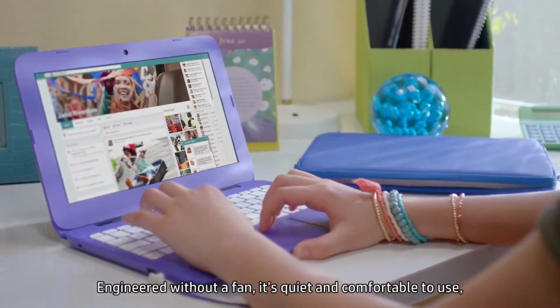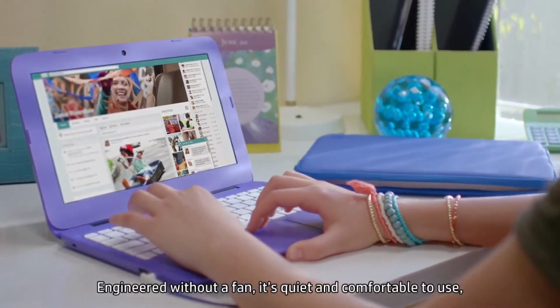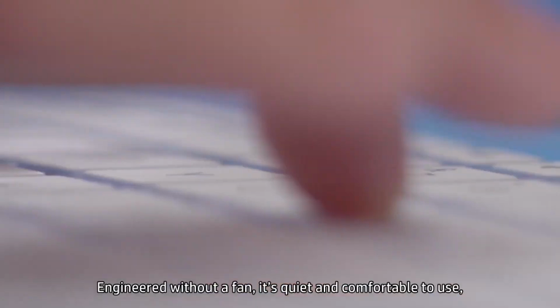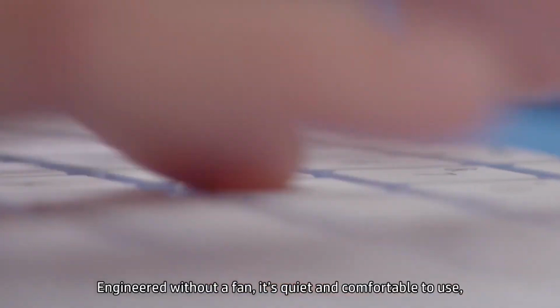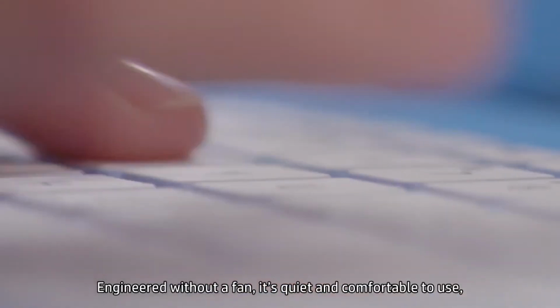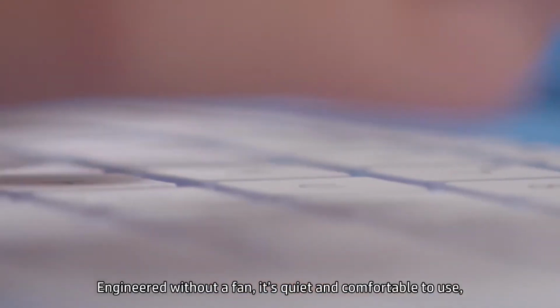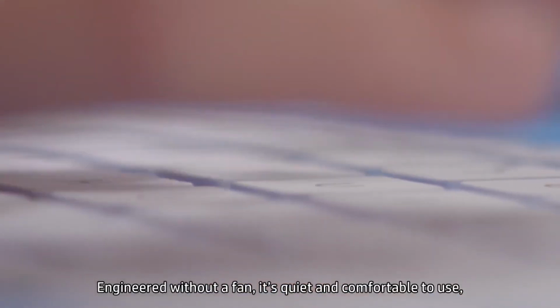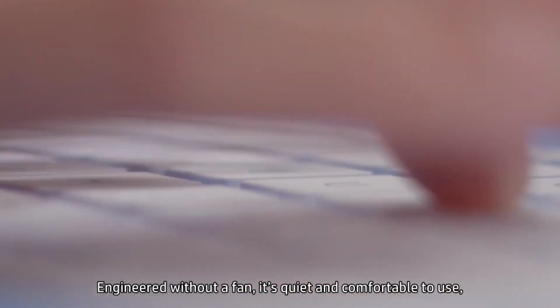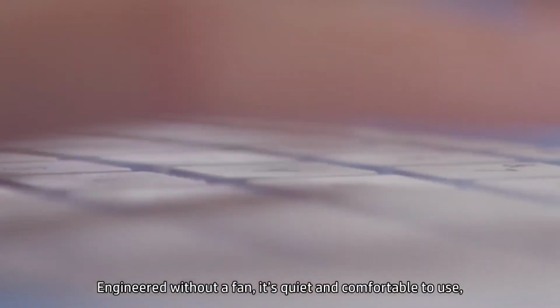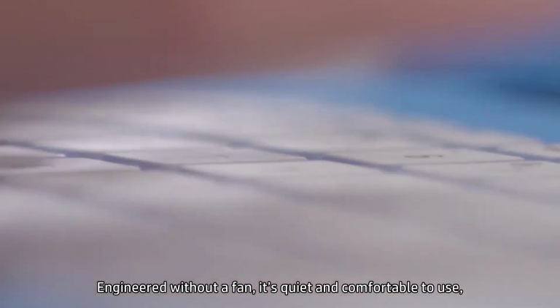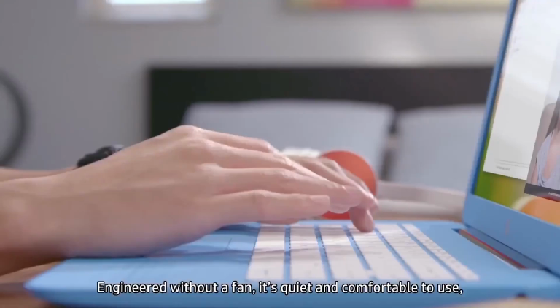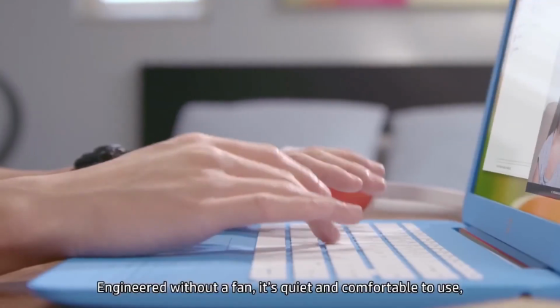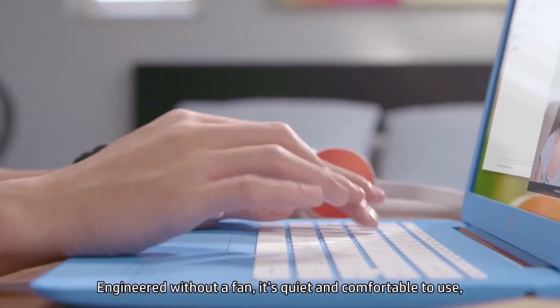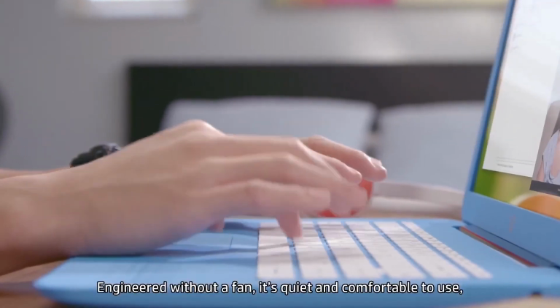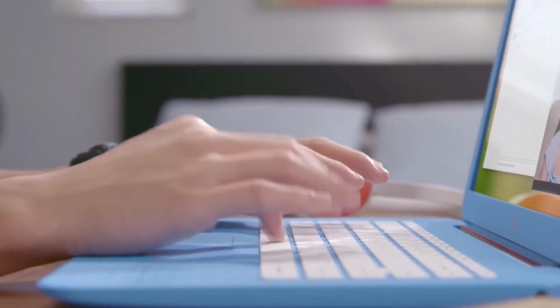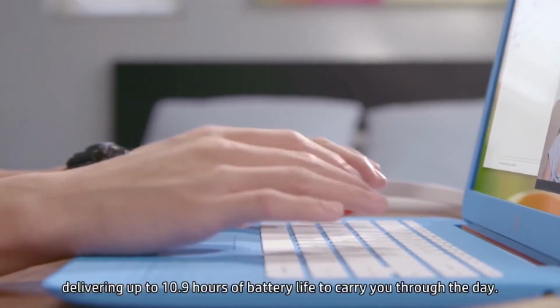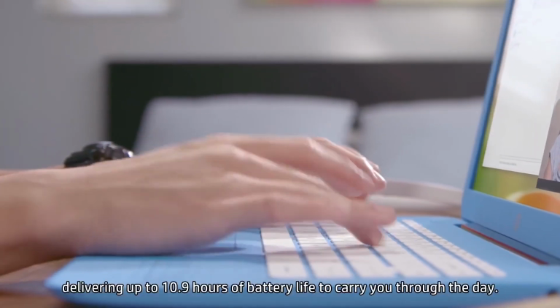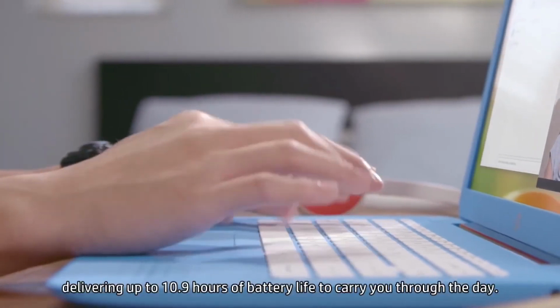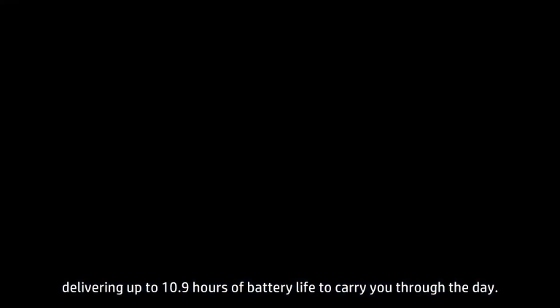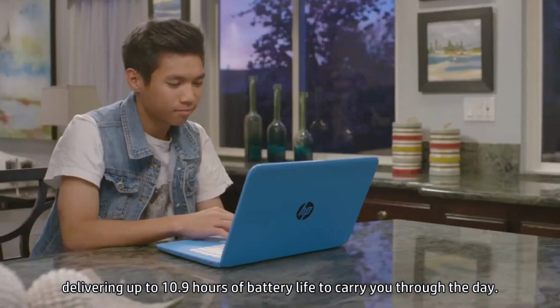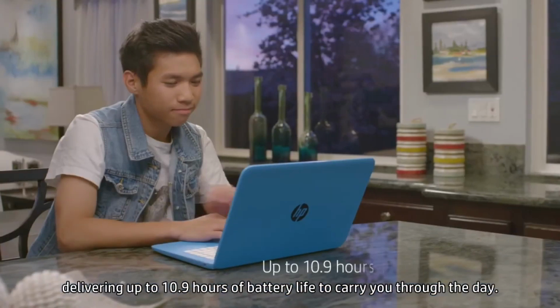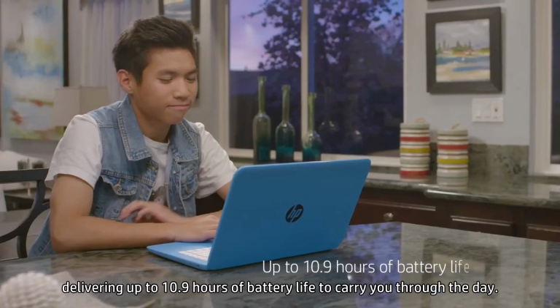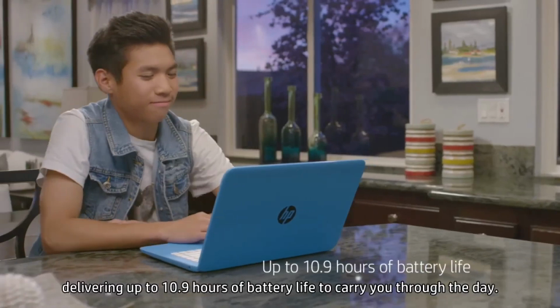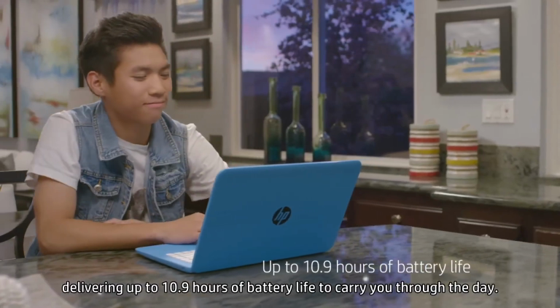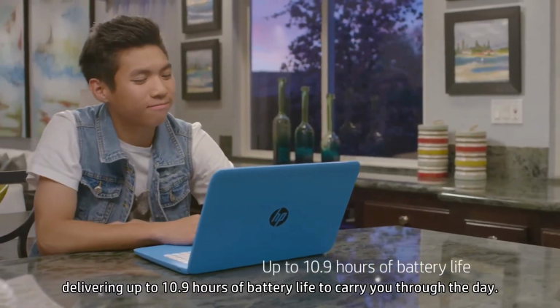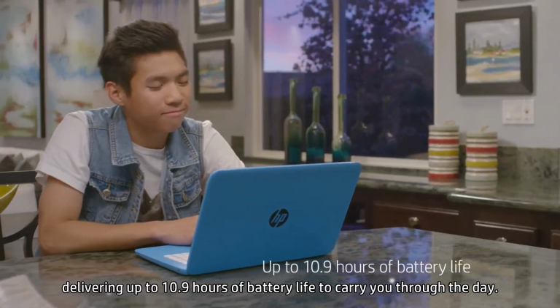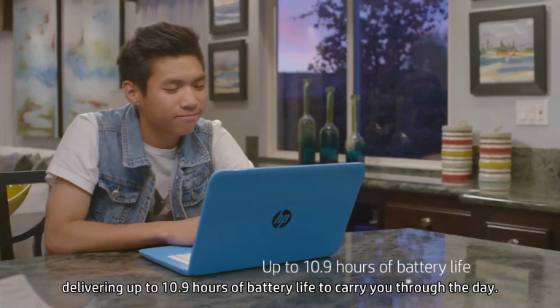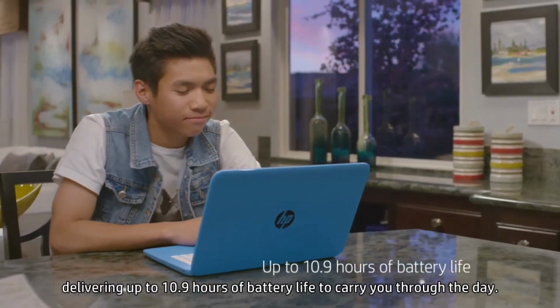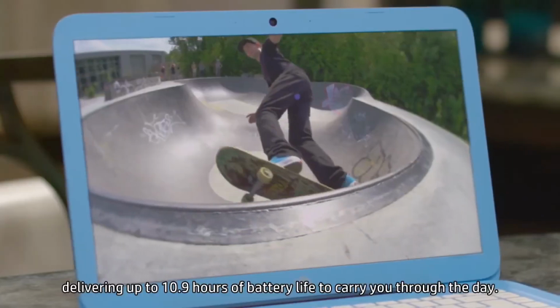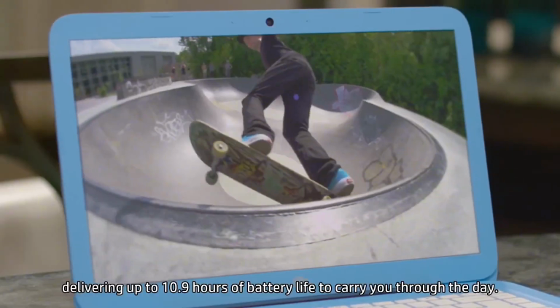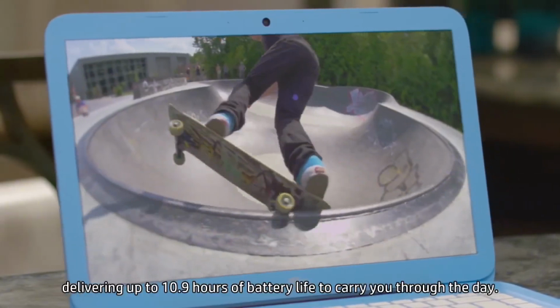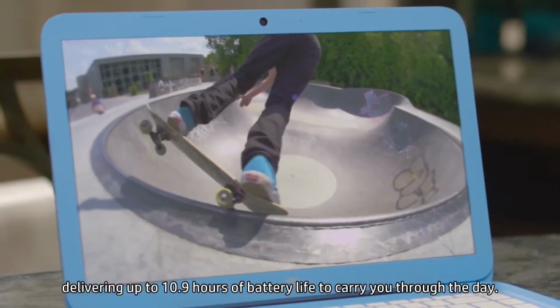Engineered without a fan, it's quiet and comfortable to use, delivering up to 10.9 hours of battery life to carry you through the day.